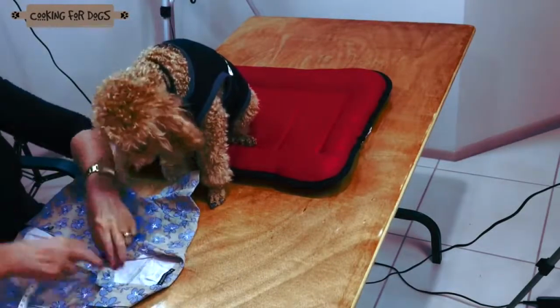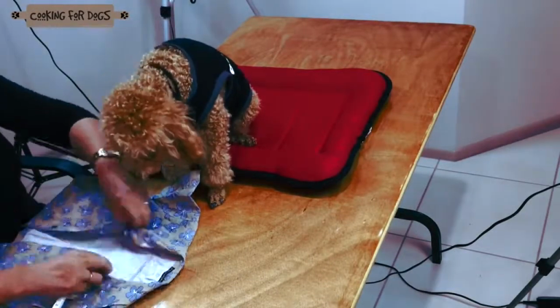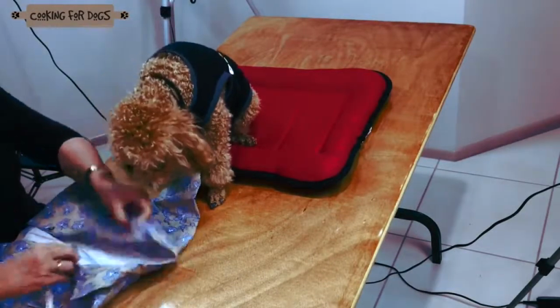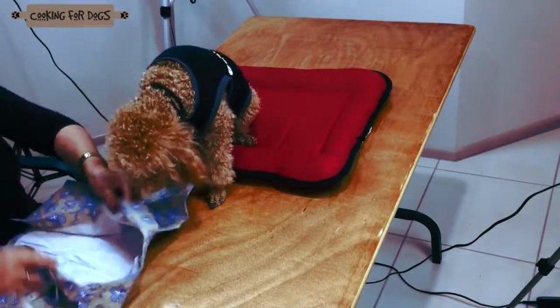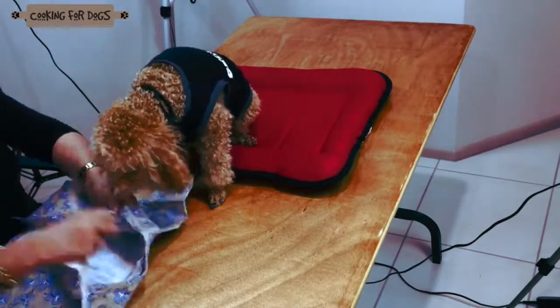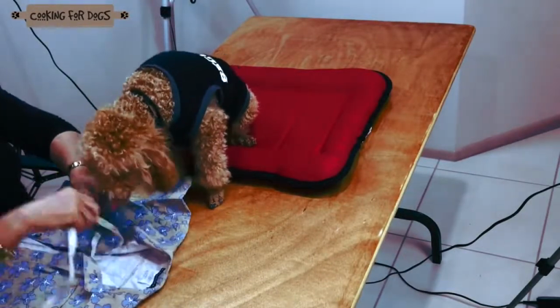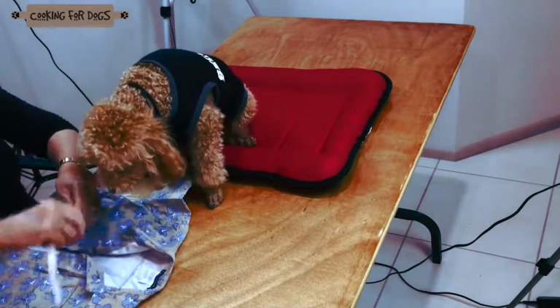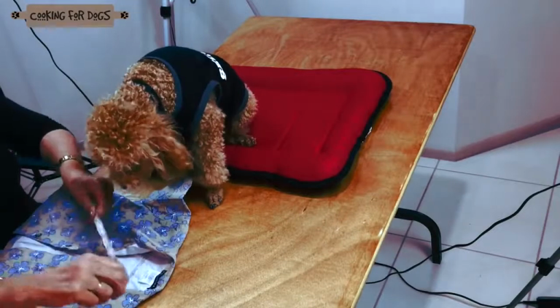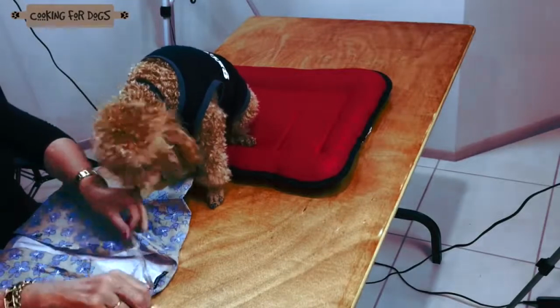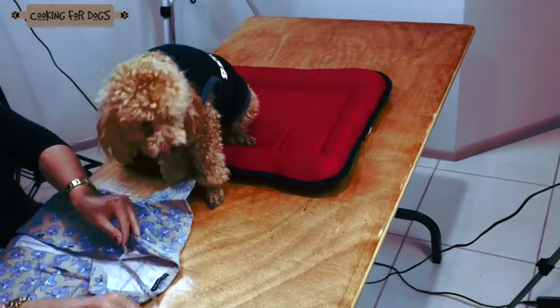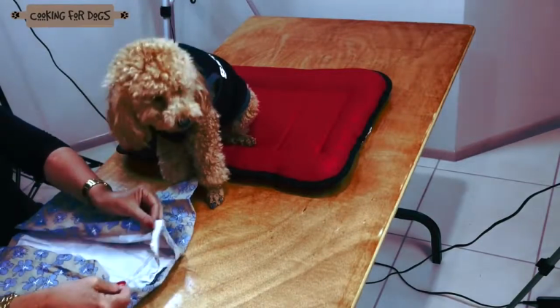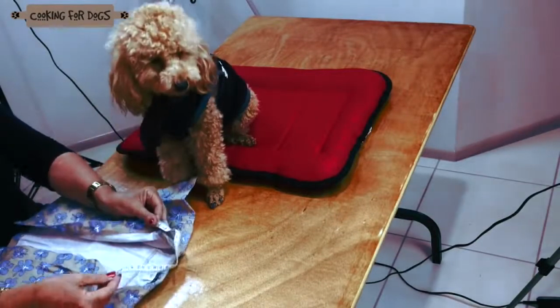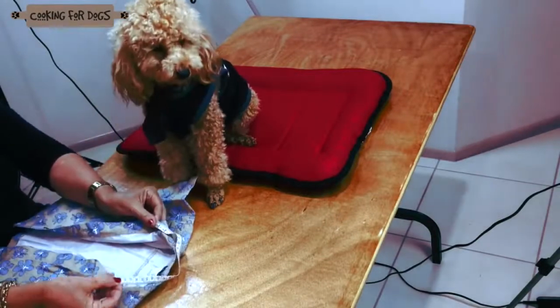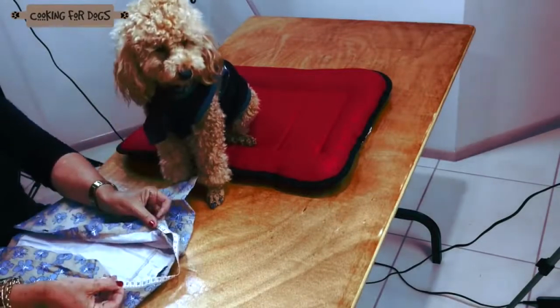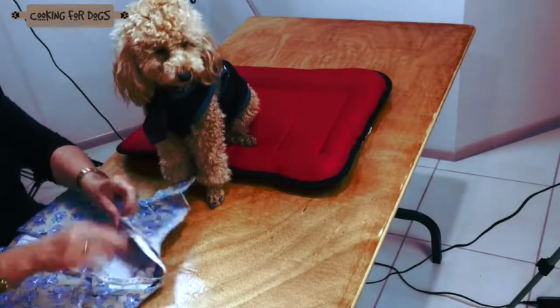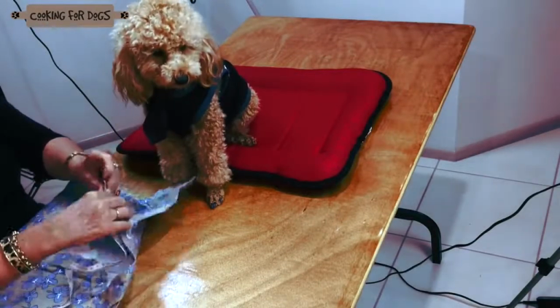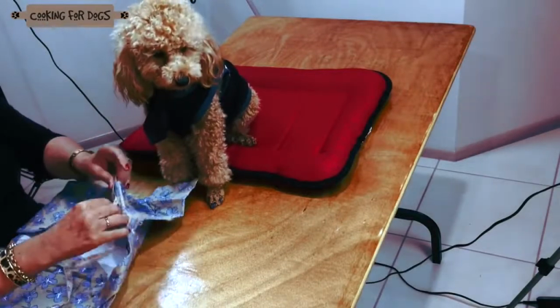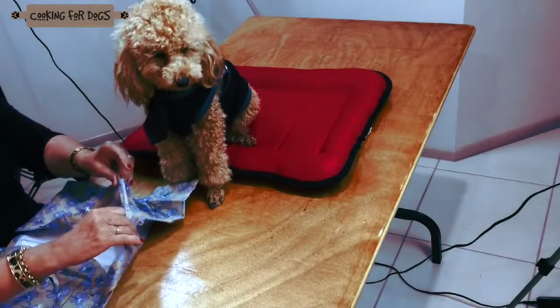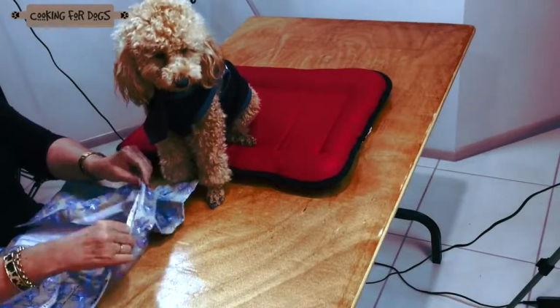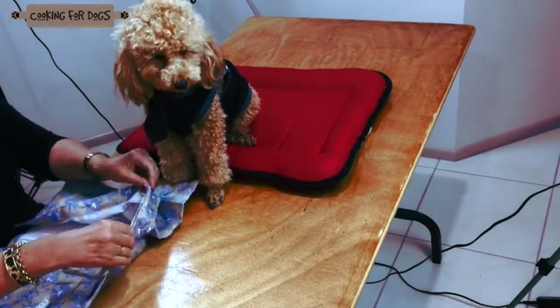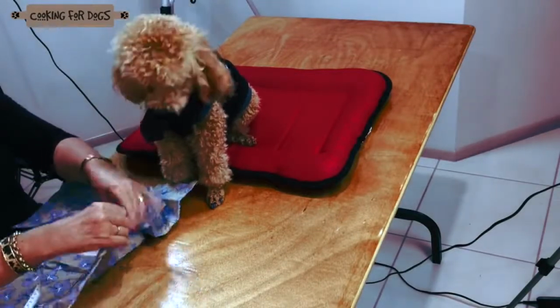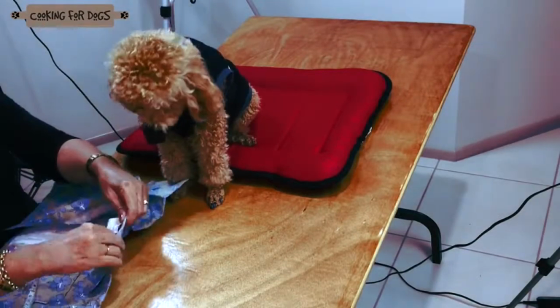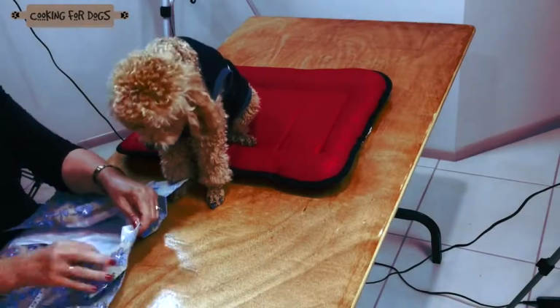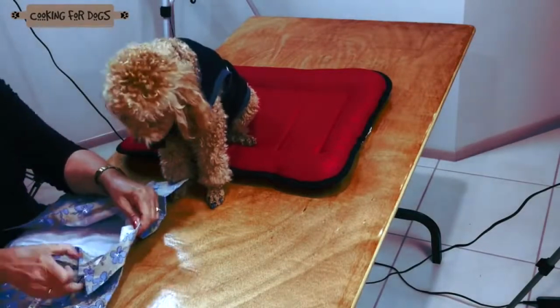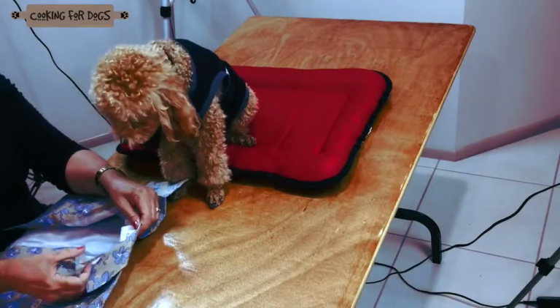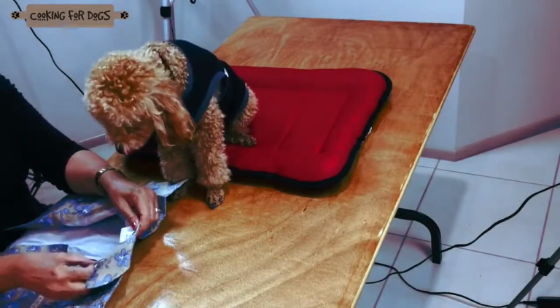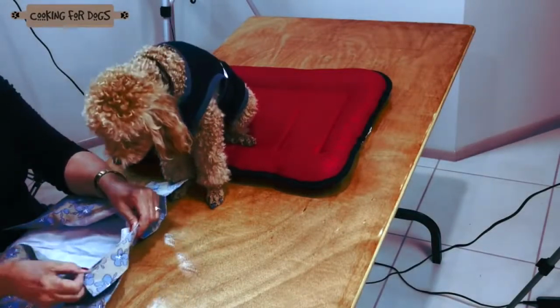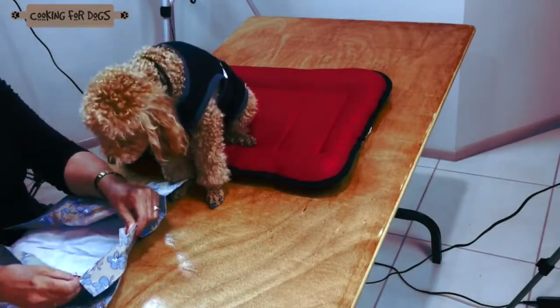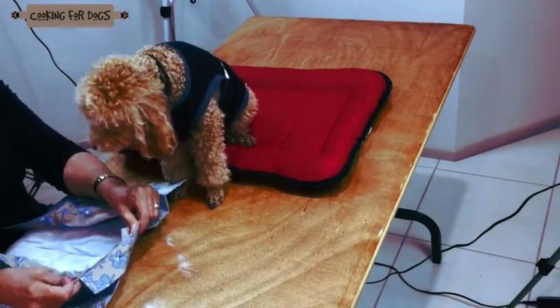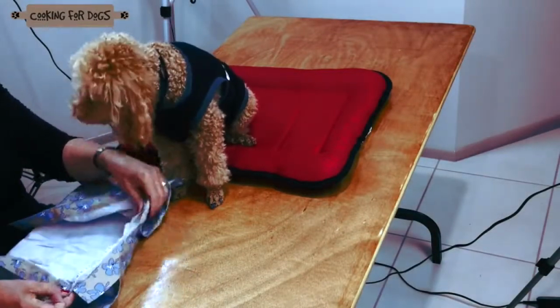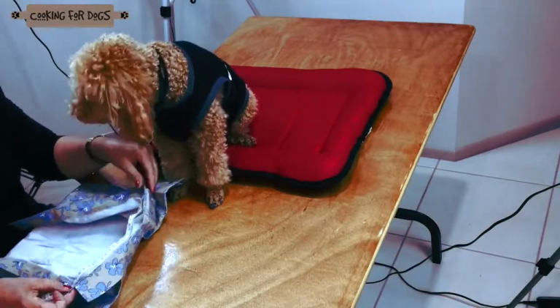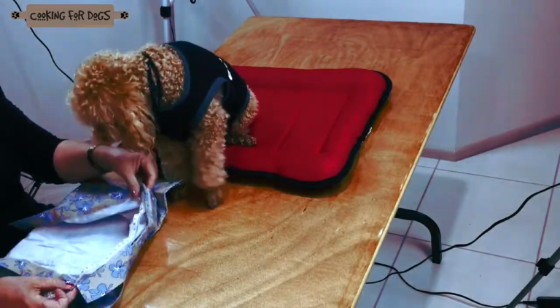Next, measure the neck of the shirt. This small shirt is perfect.